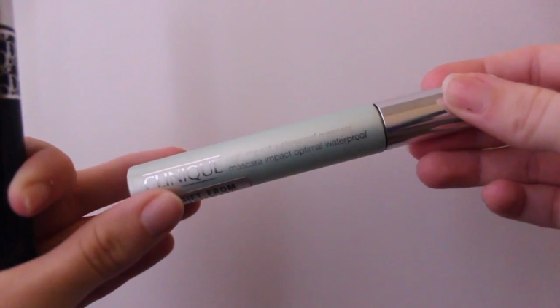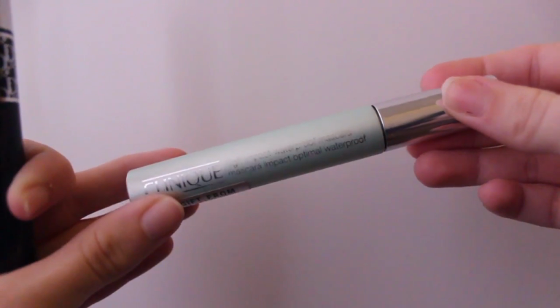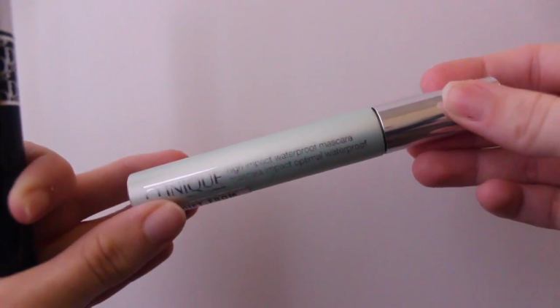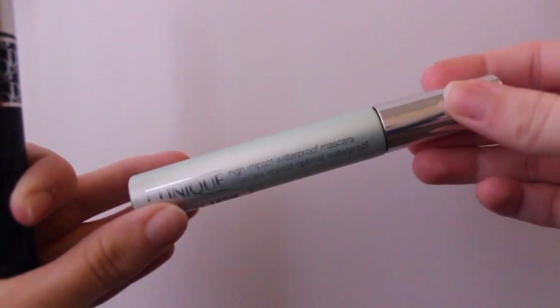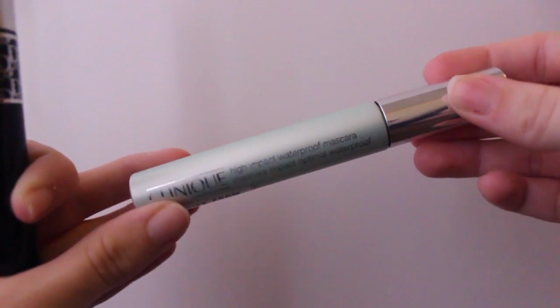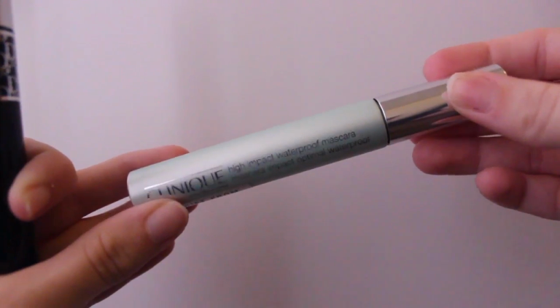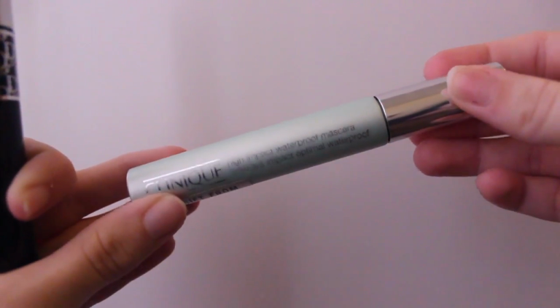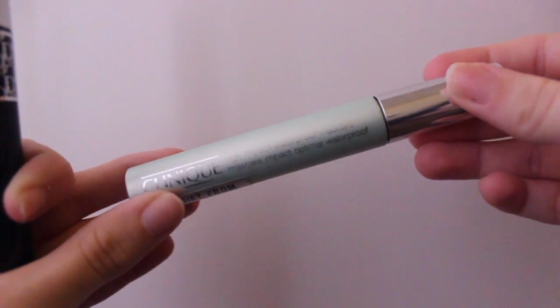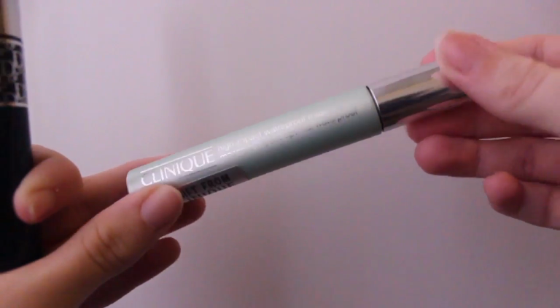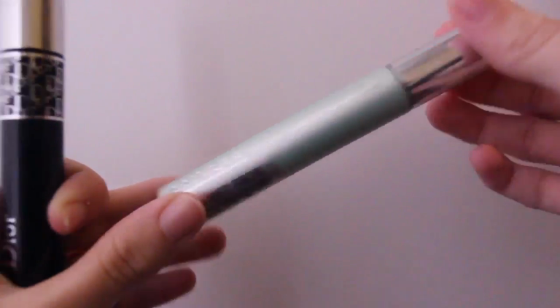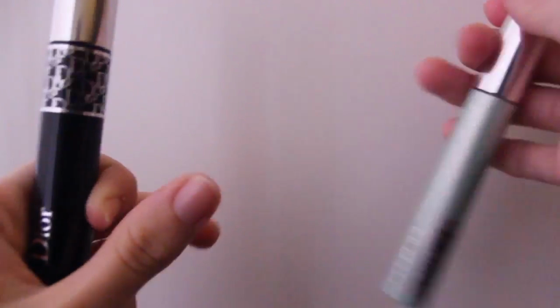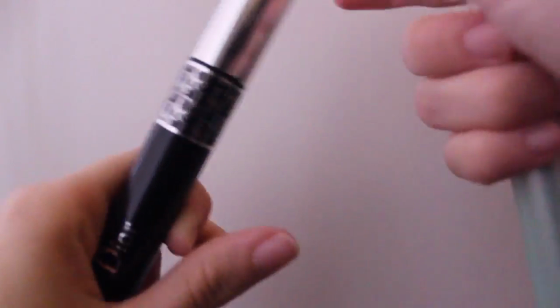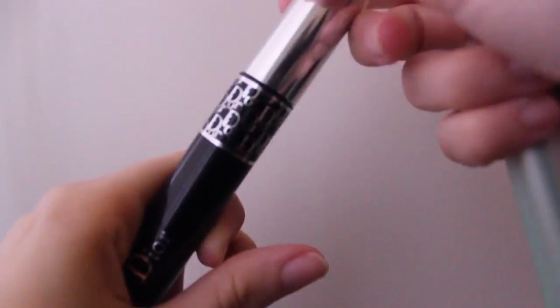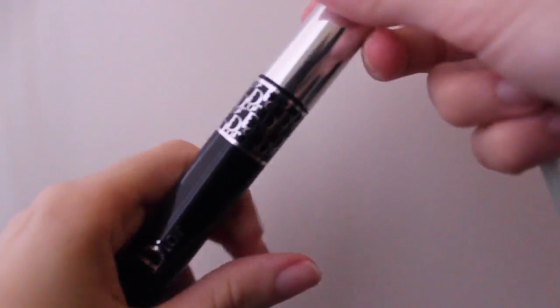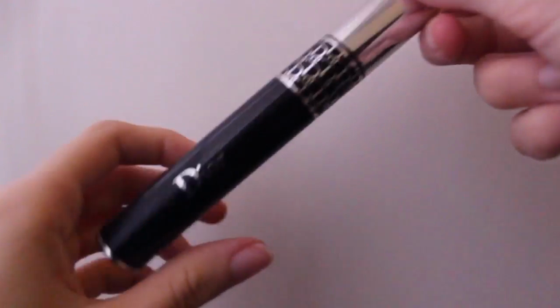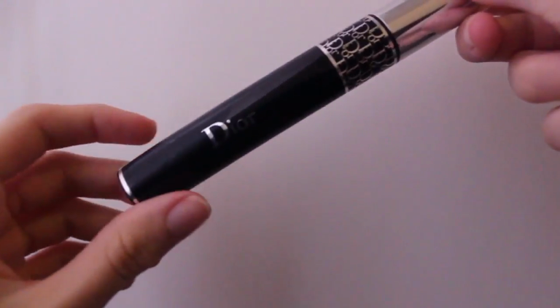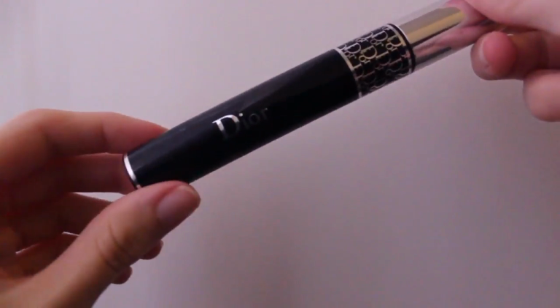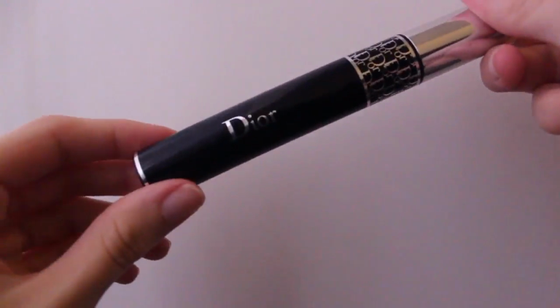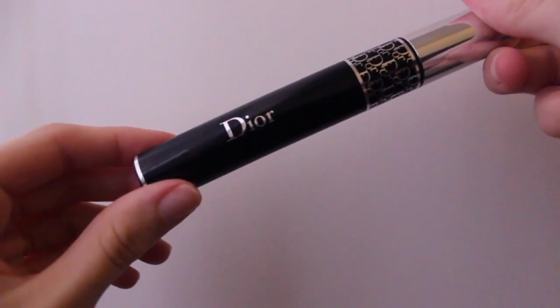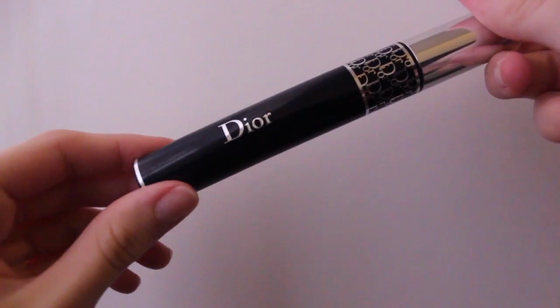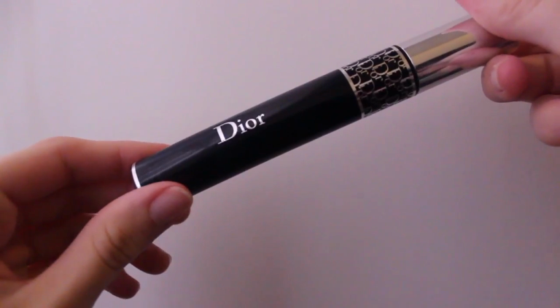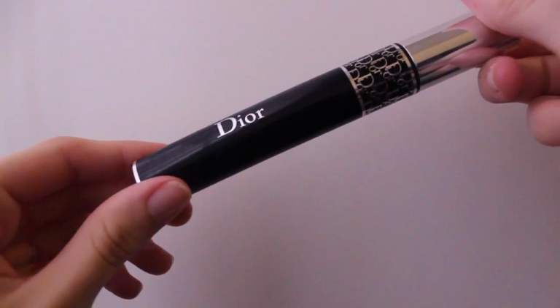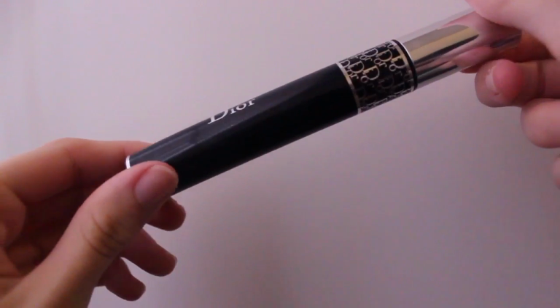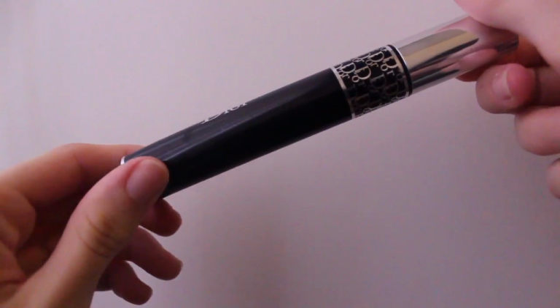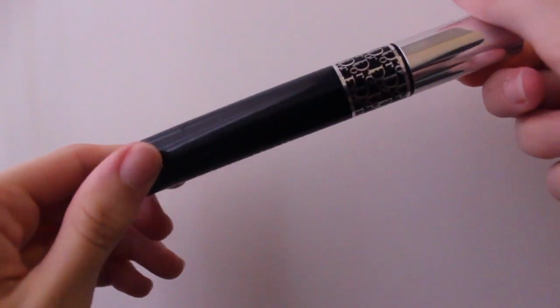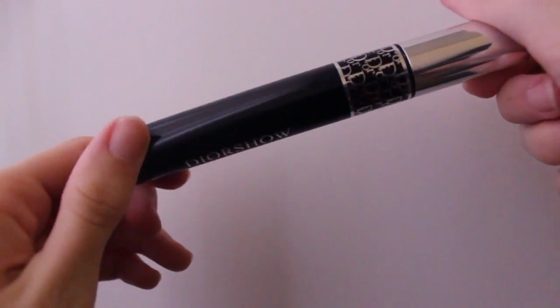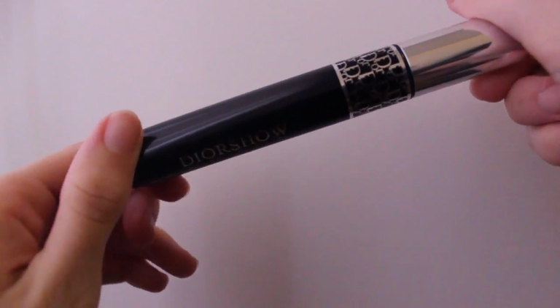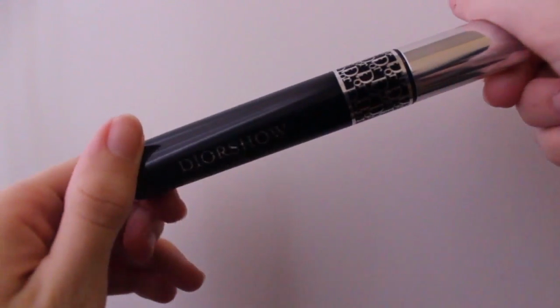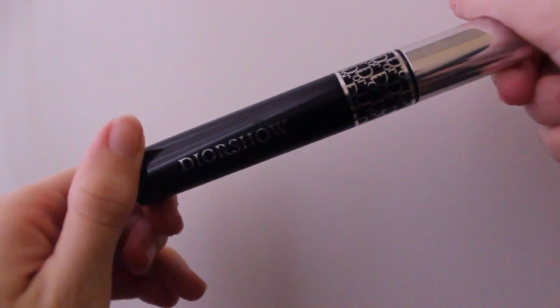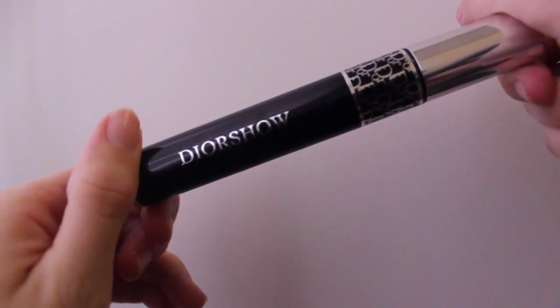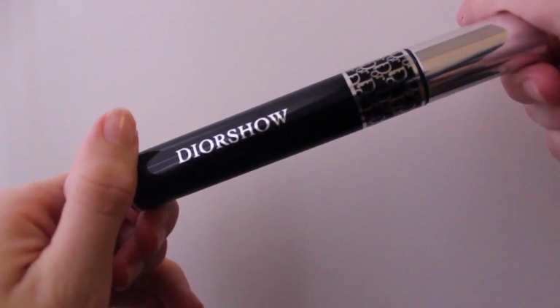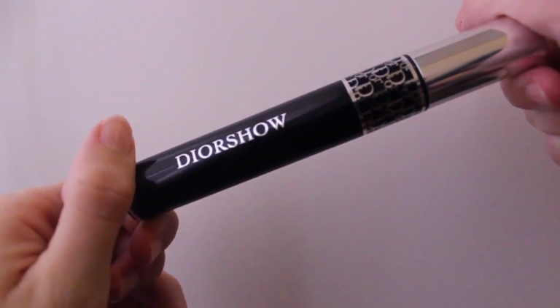For mascara, I'm using my Clinique High Impact Waterproof and the Dior Diorshow, as usual.